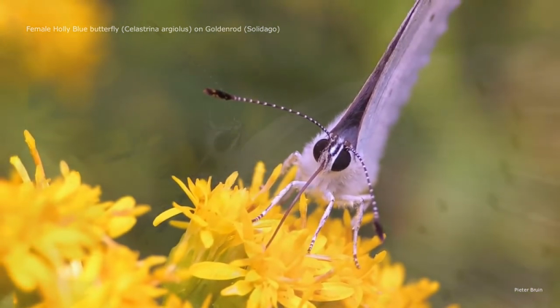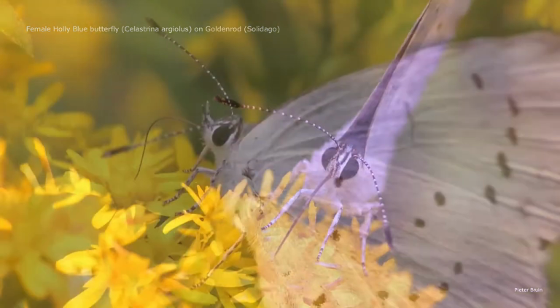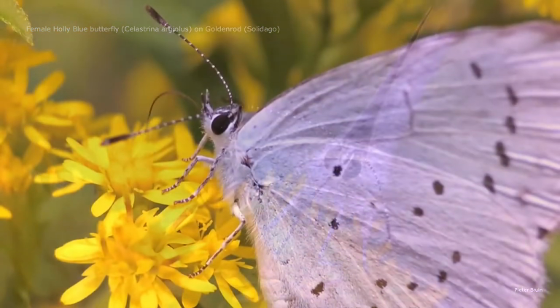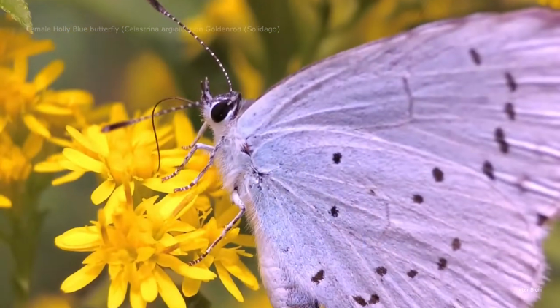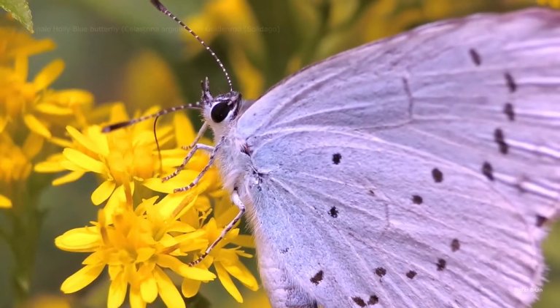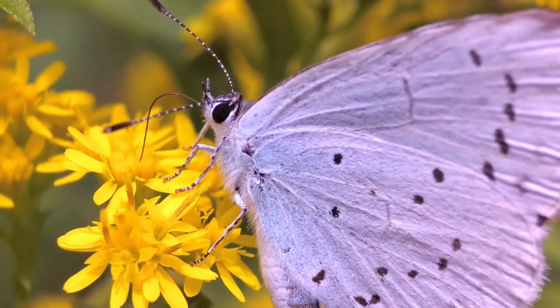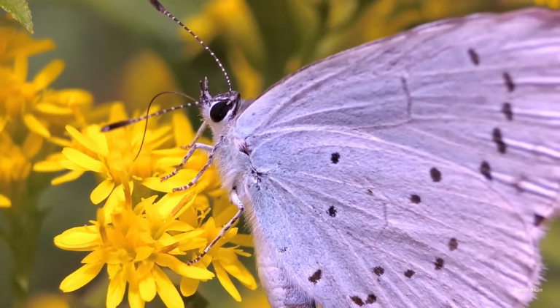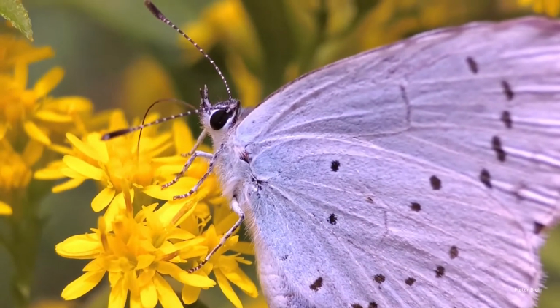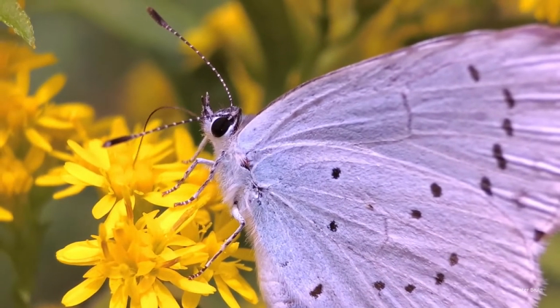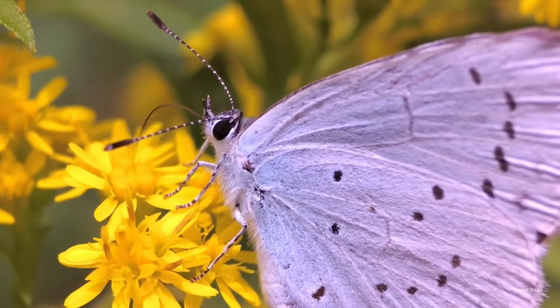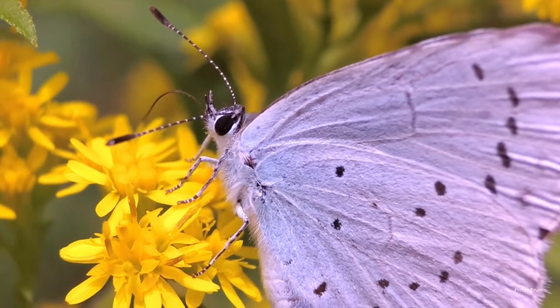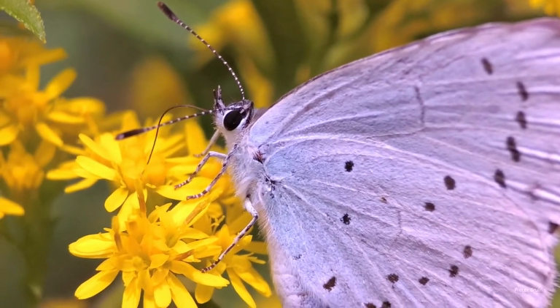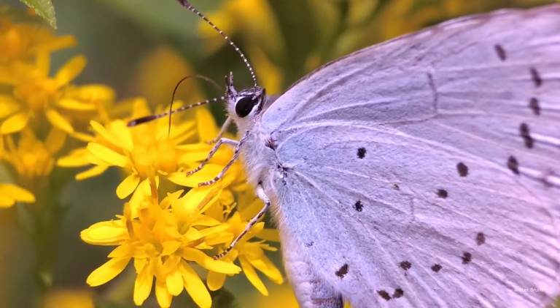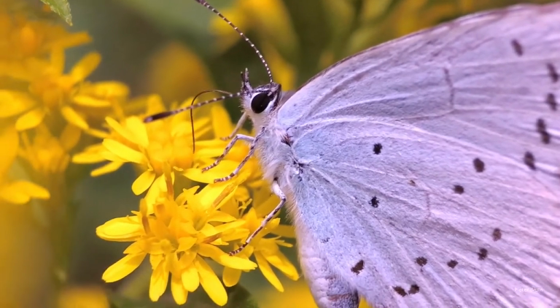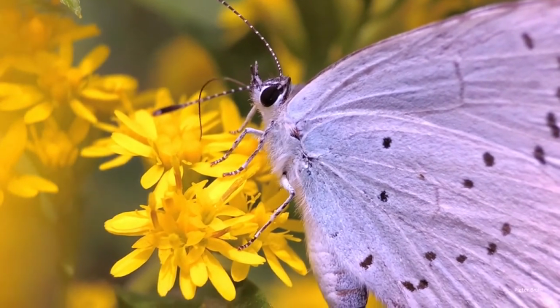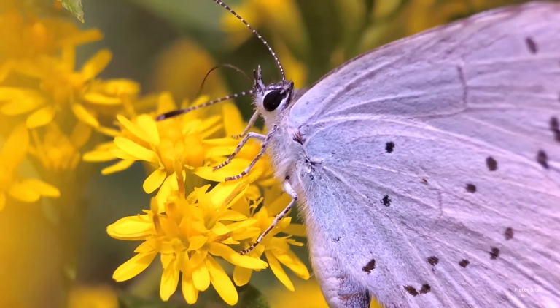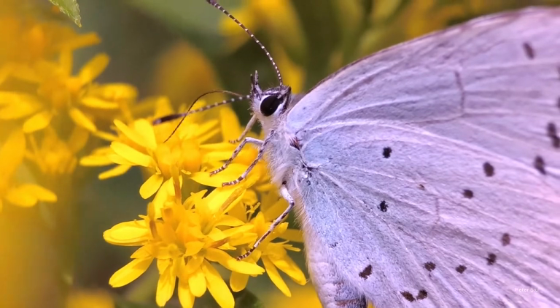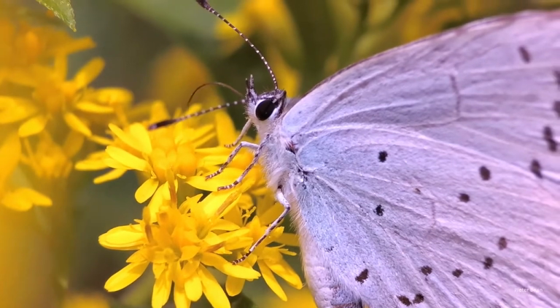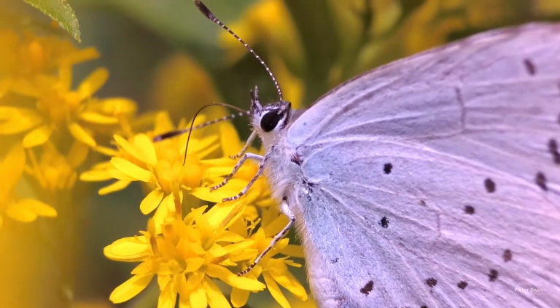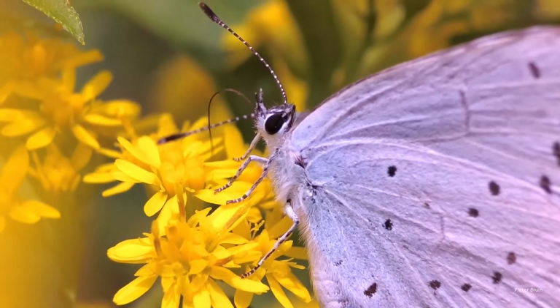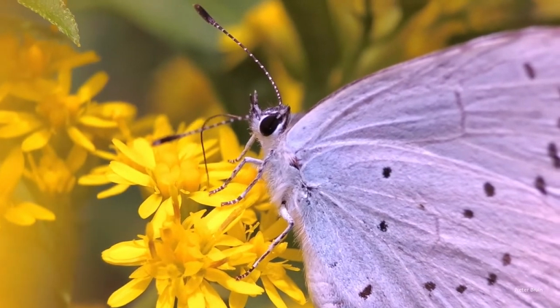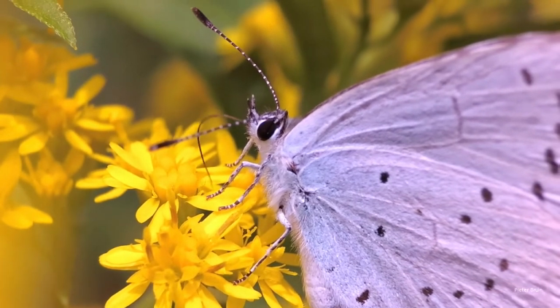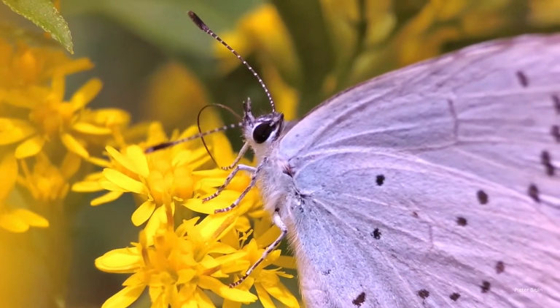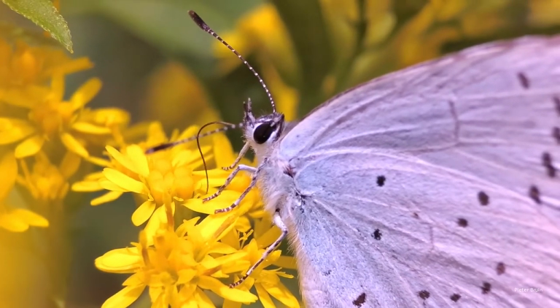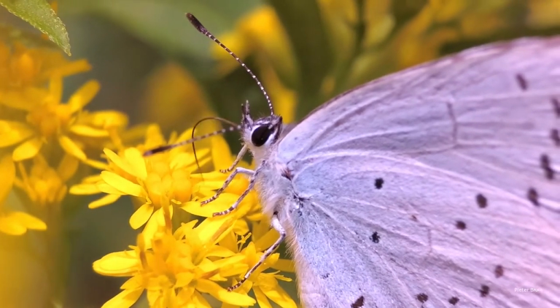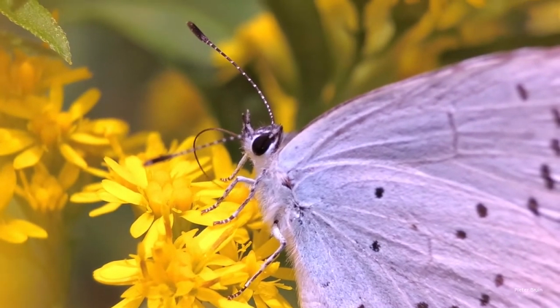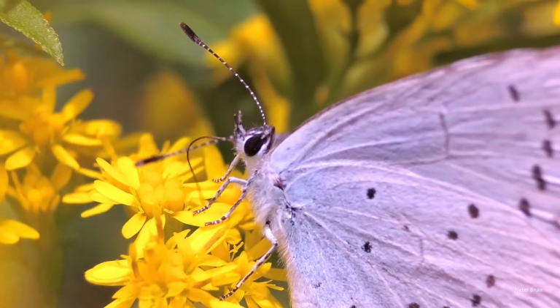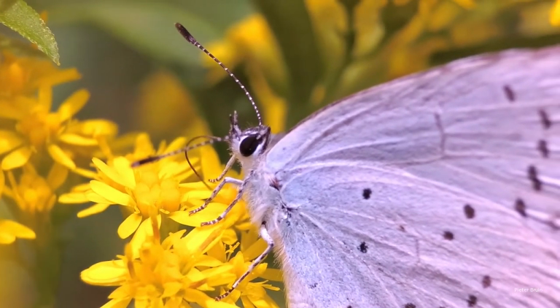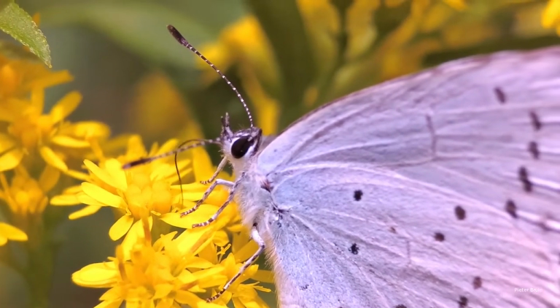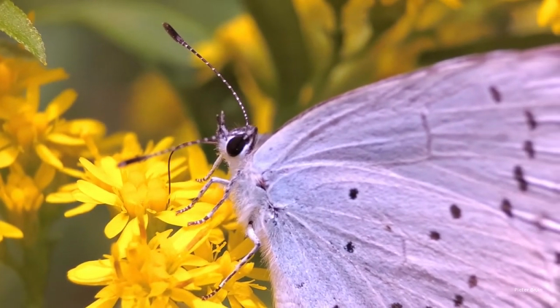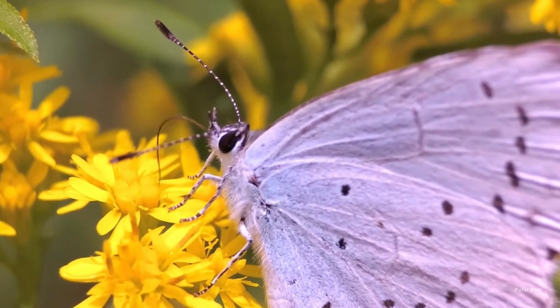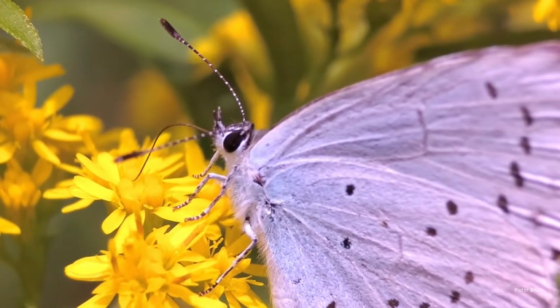The holly blue is a small butterfly, native to much of the northern hemisphere, that emerges in early spring, well before other blues.